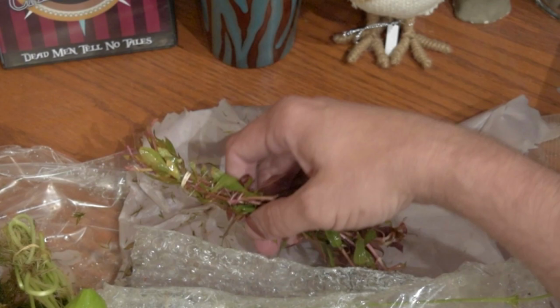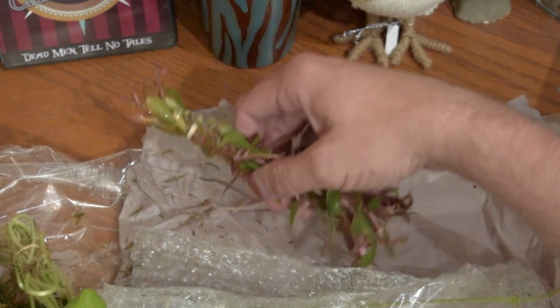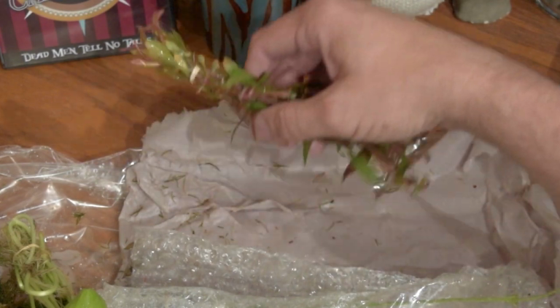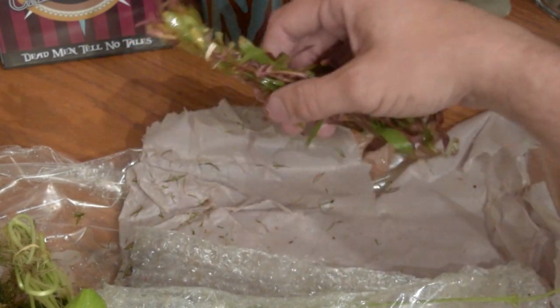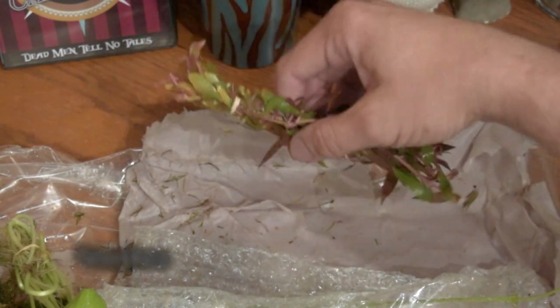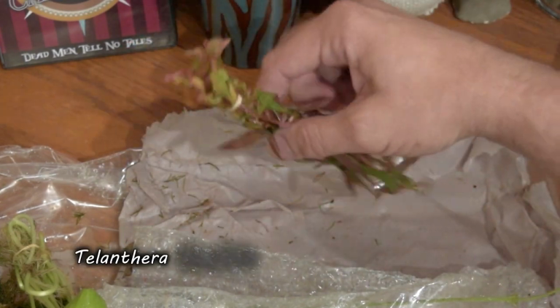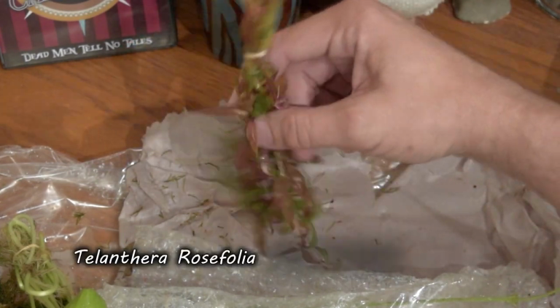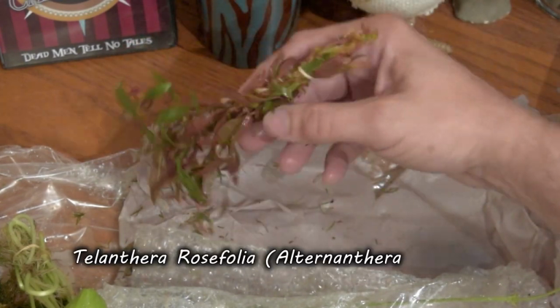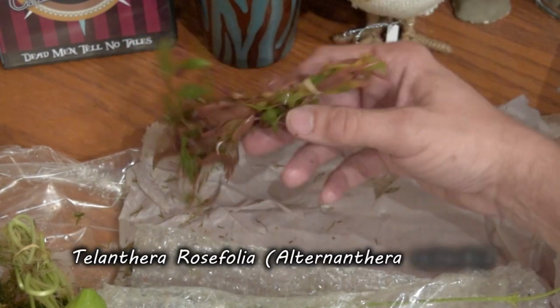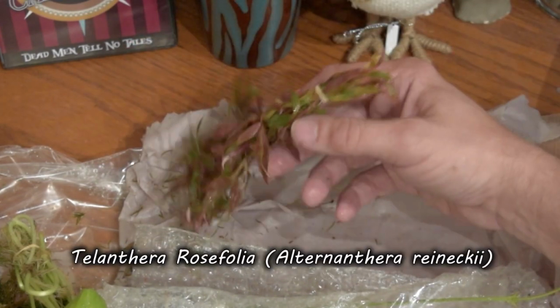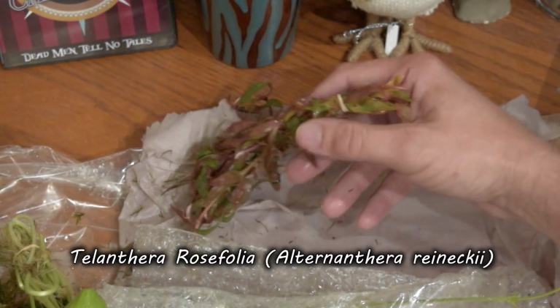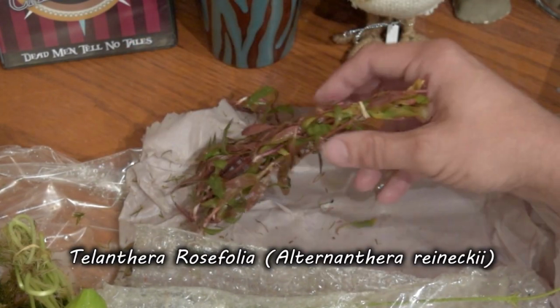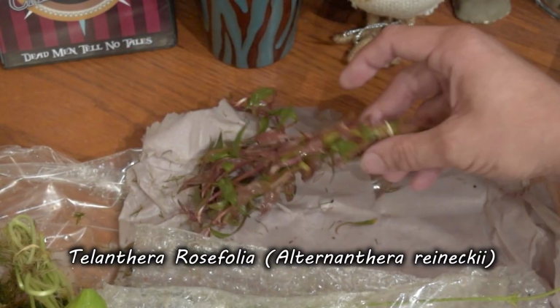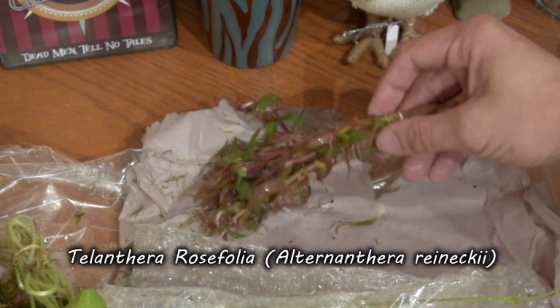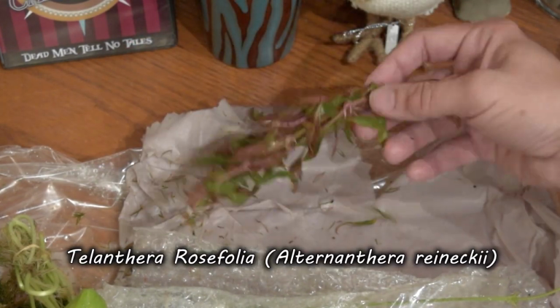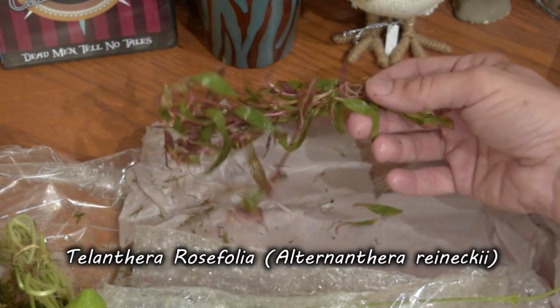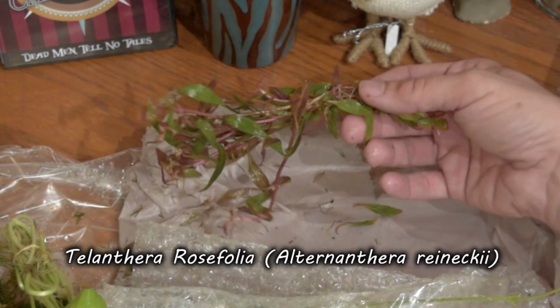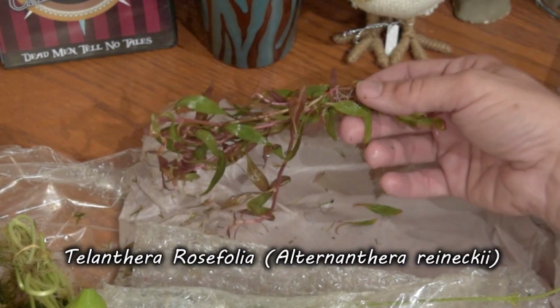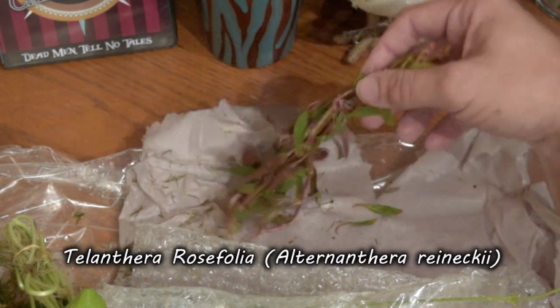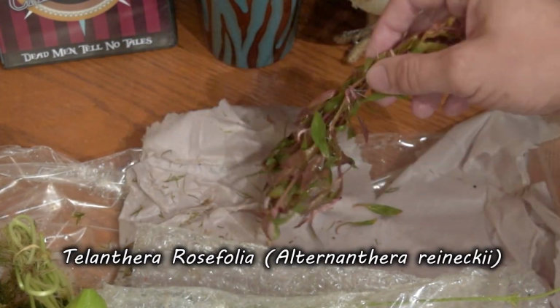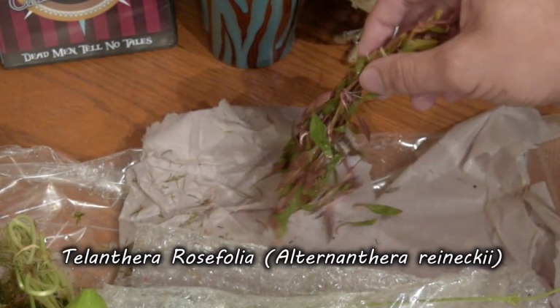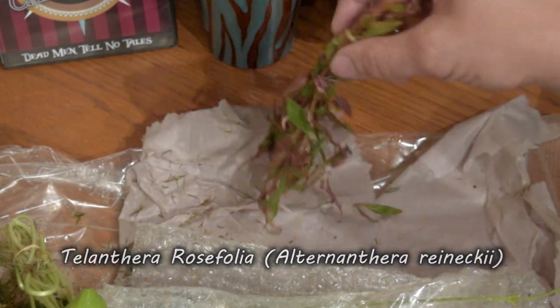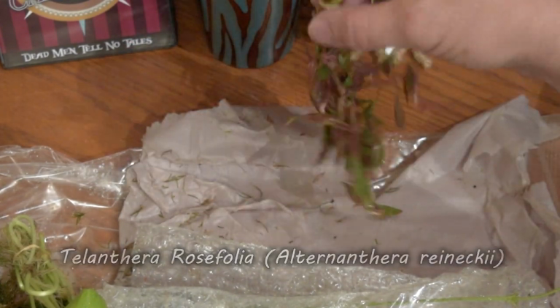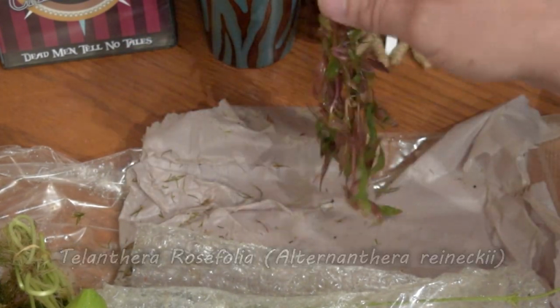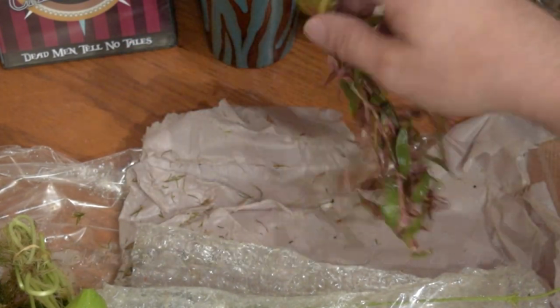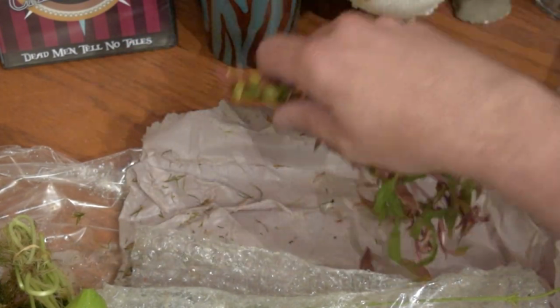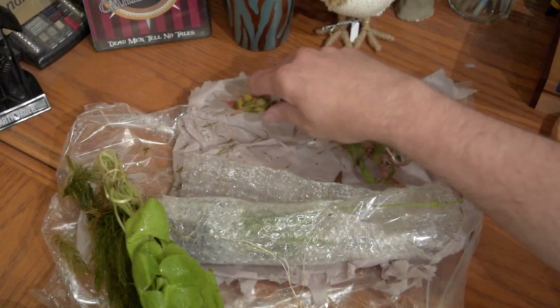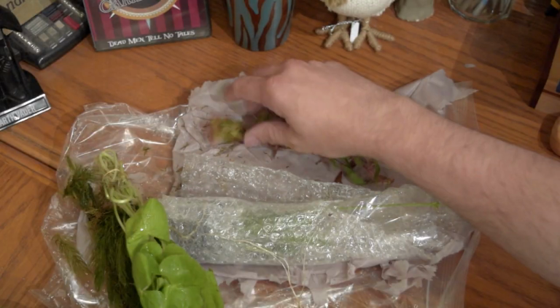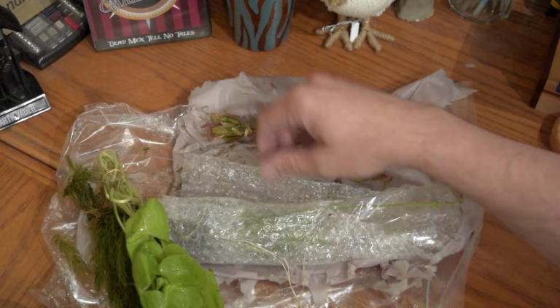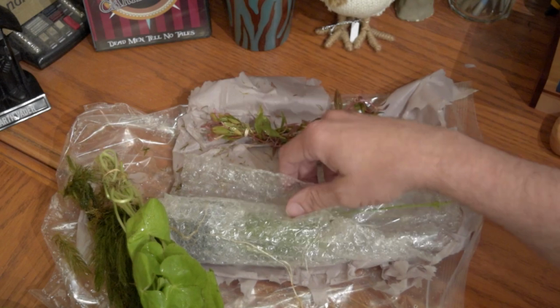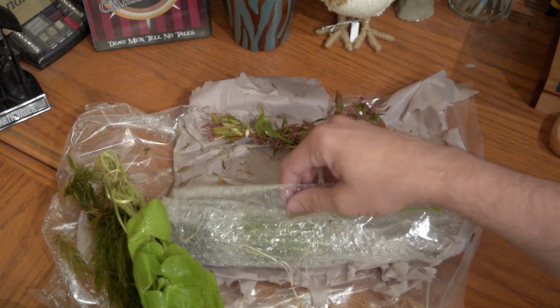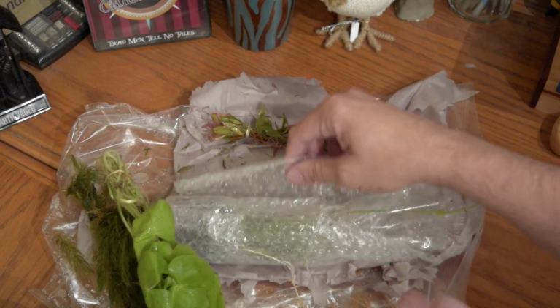Here's our AR. Not a huge clump of AR, but hopefully it'll do well.